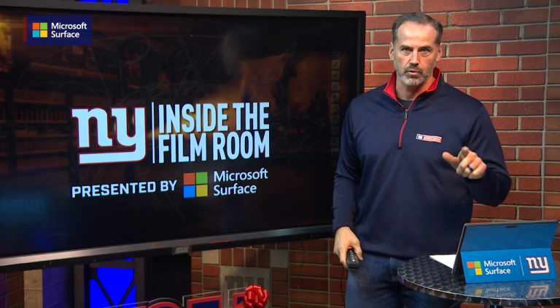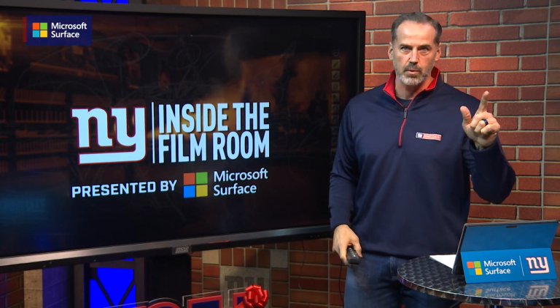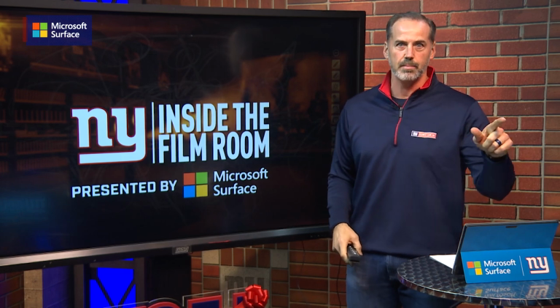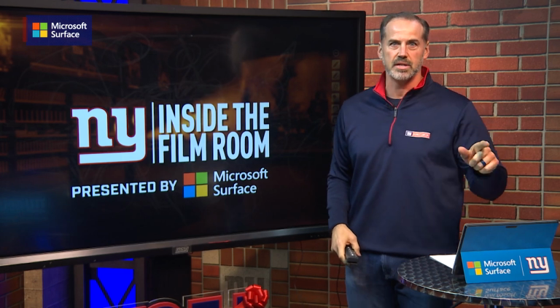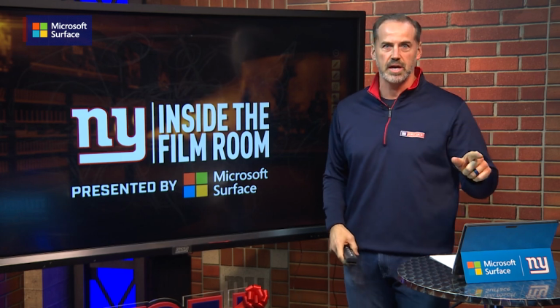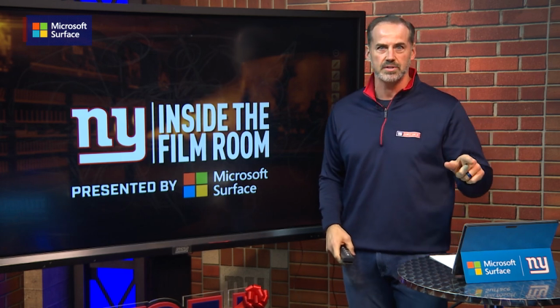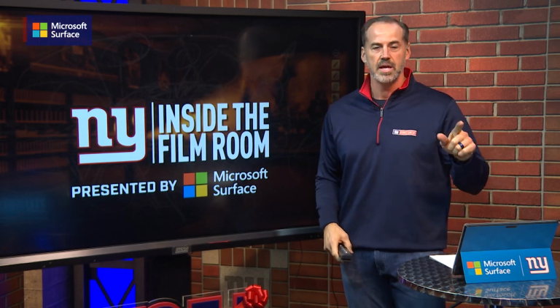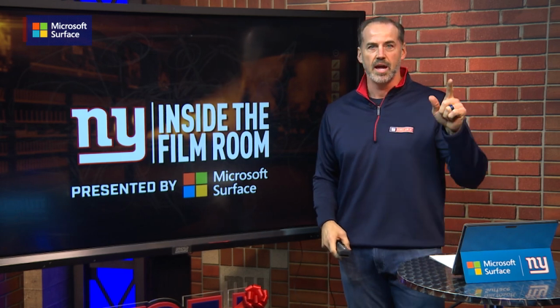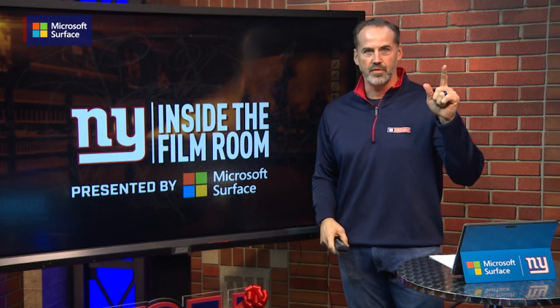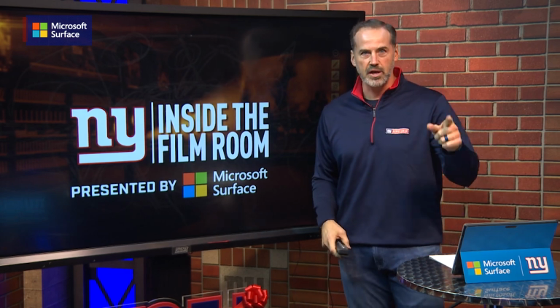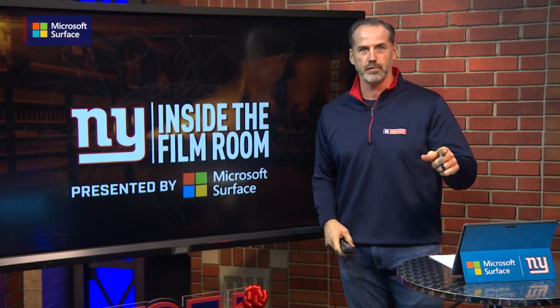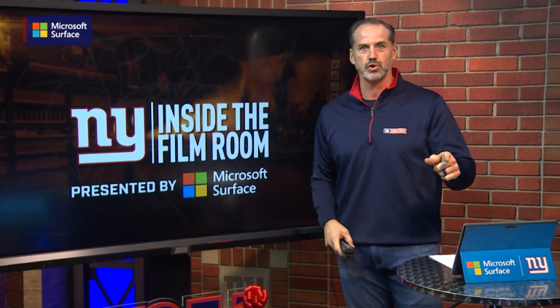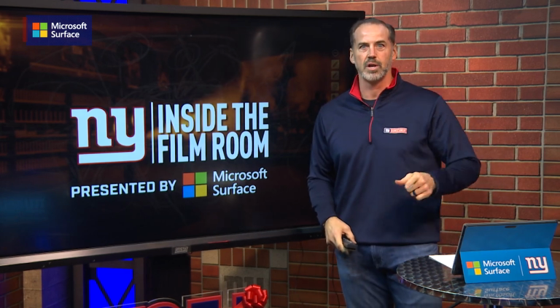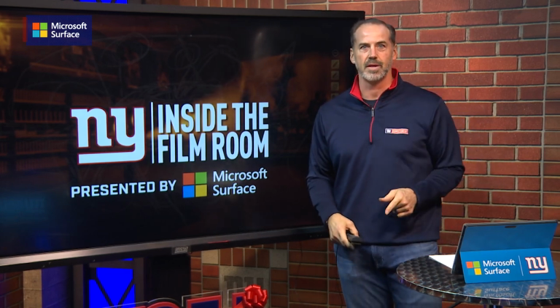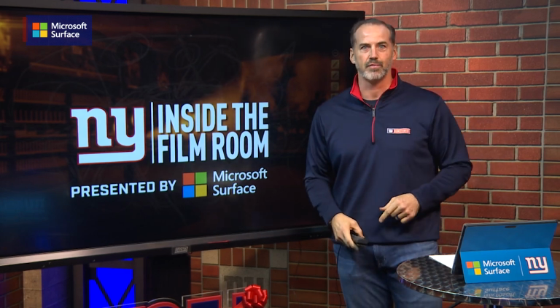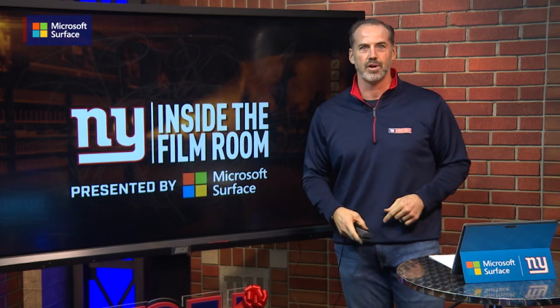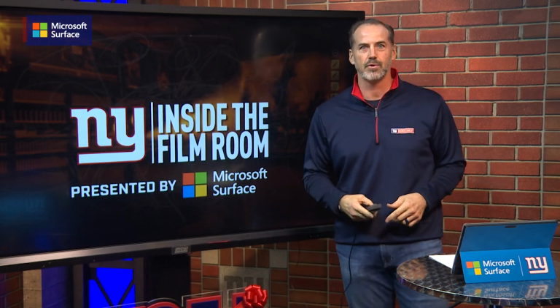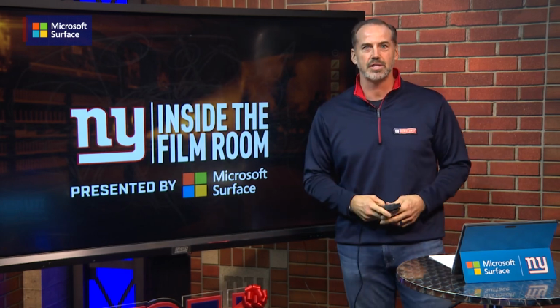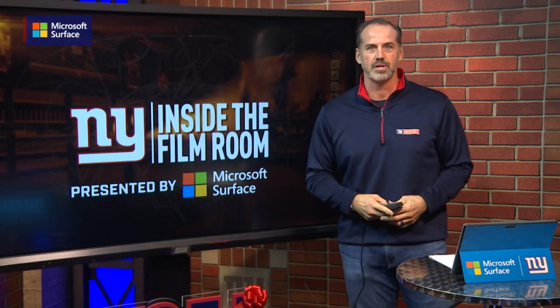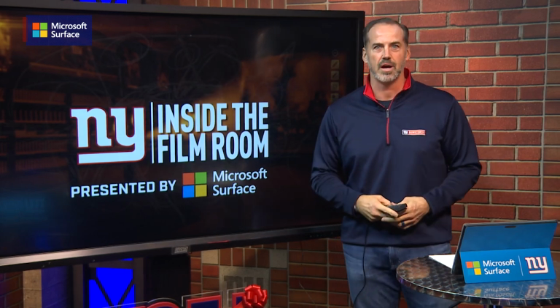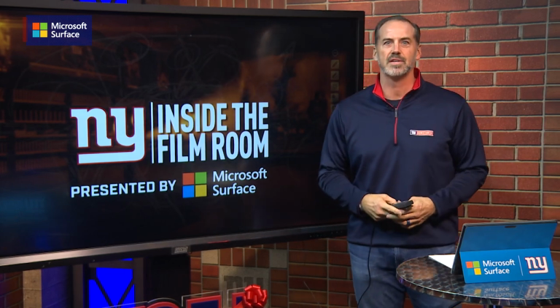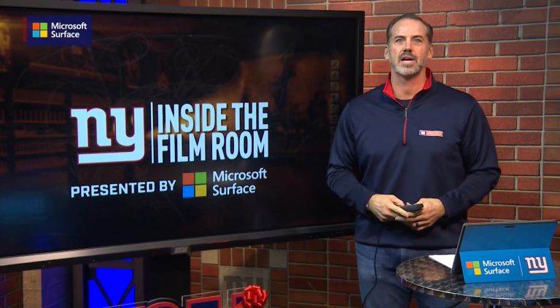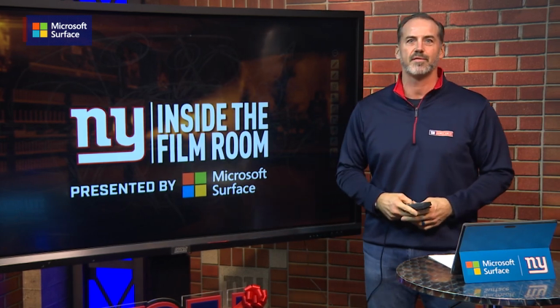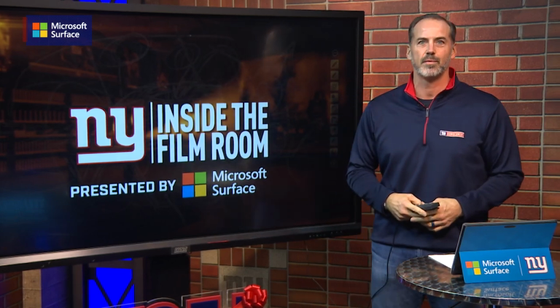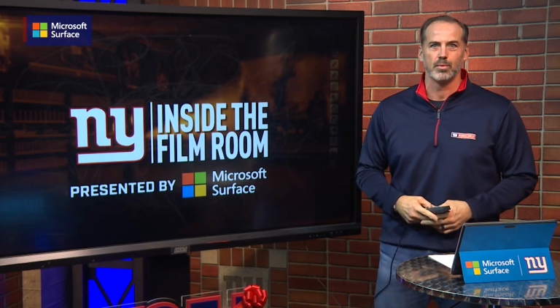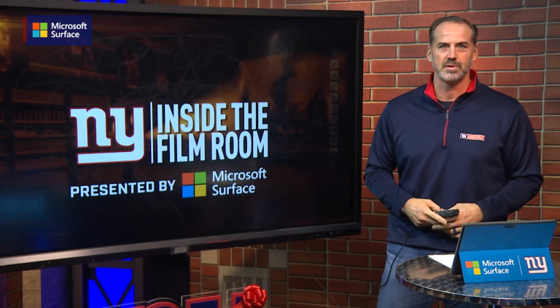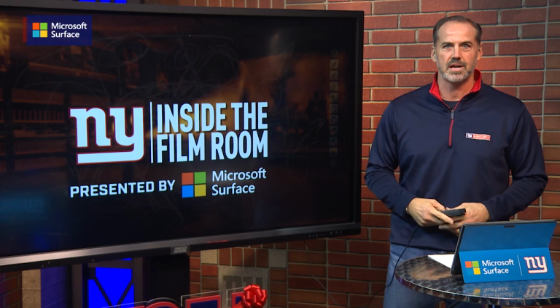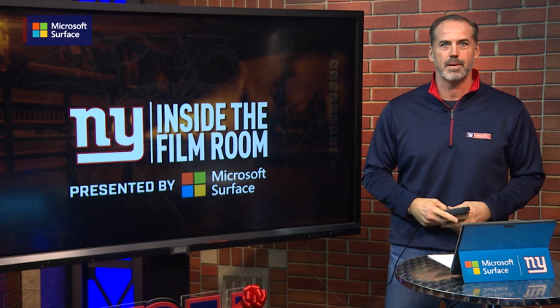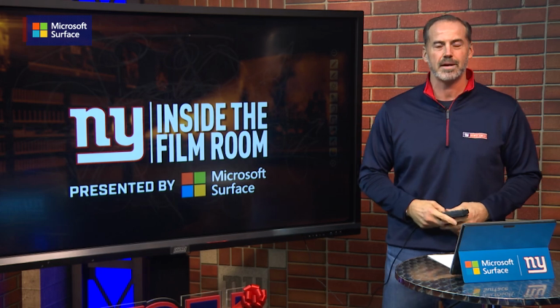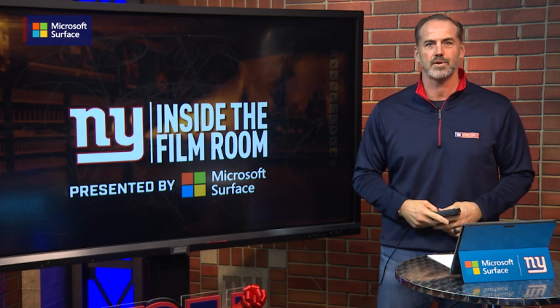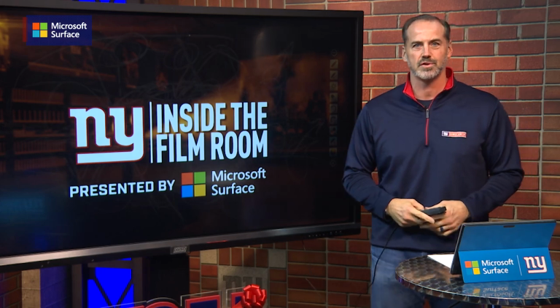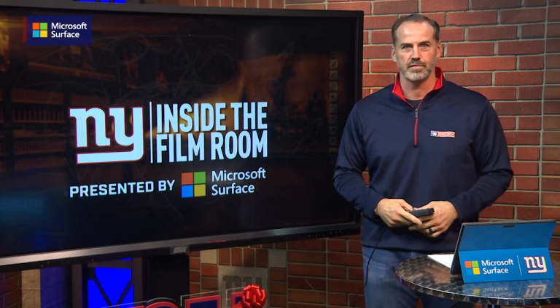Great win by the Giants, and thank you for joining me for another edition of Inside the Film Room, presented by Microsoft Surface.